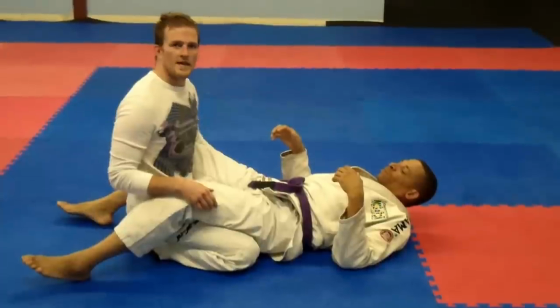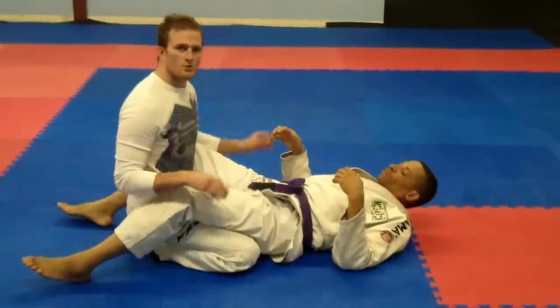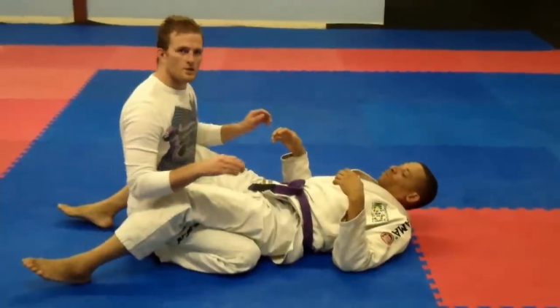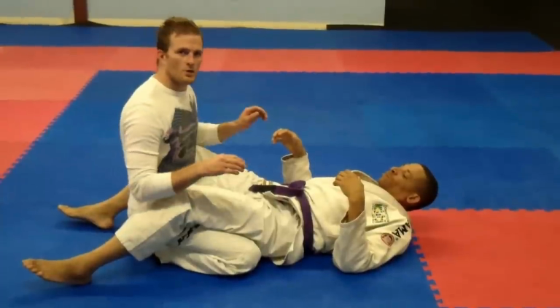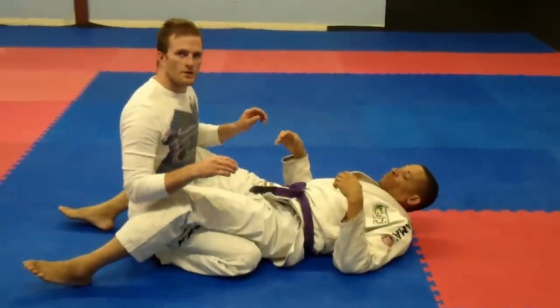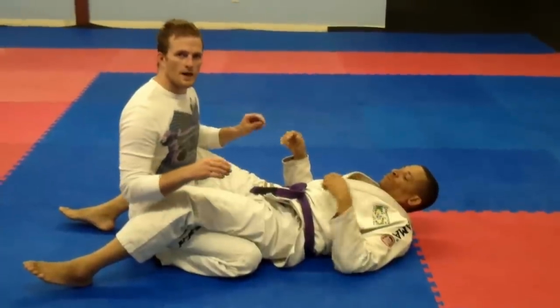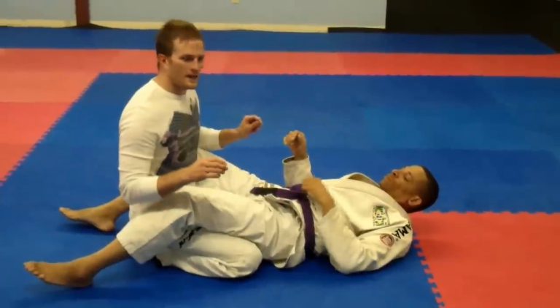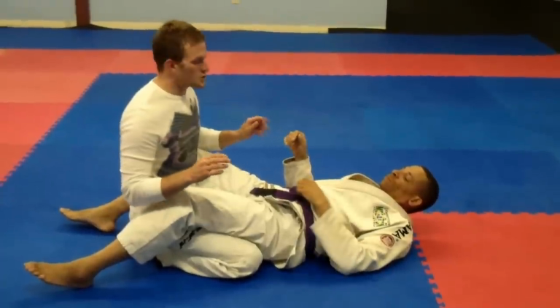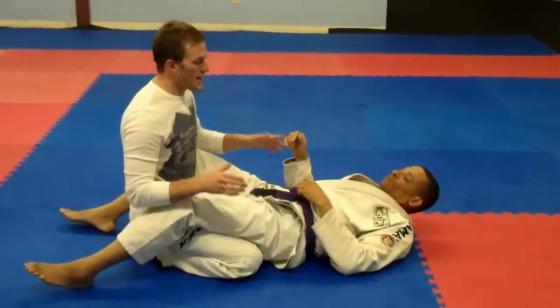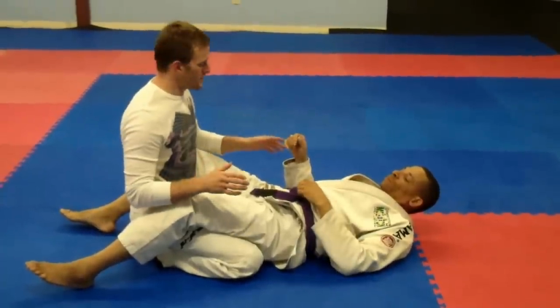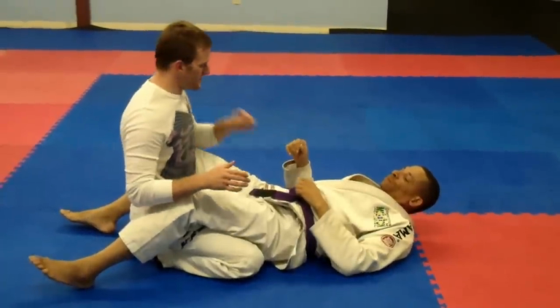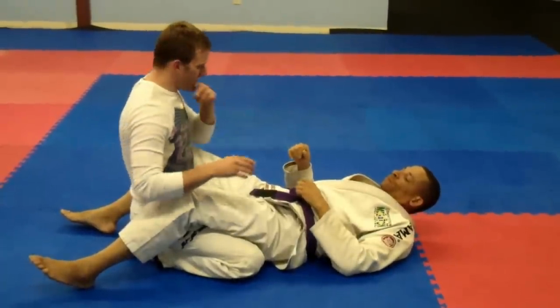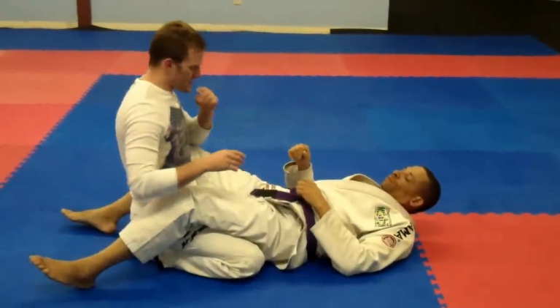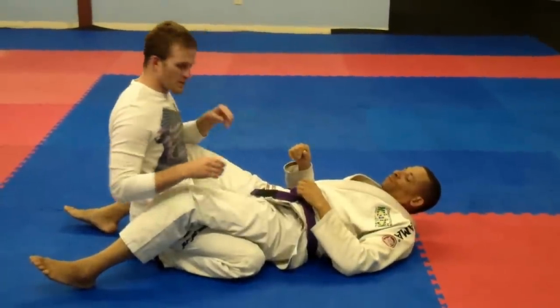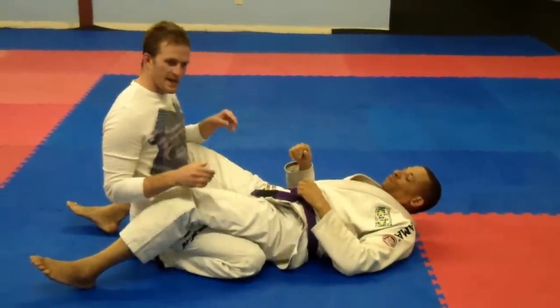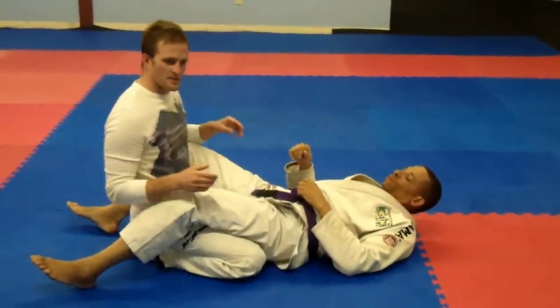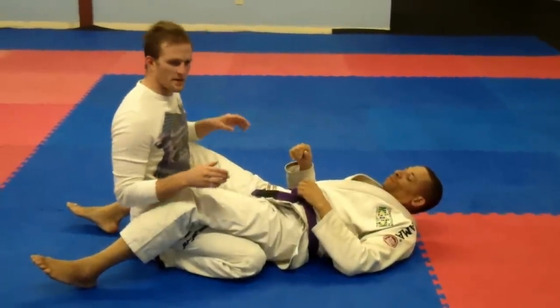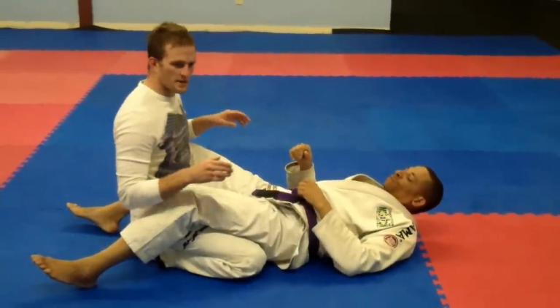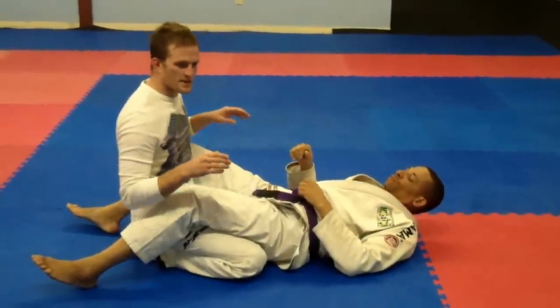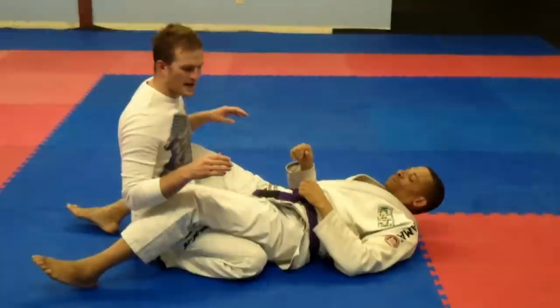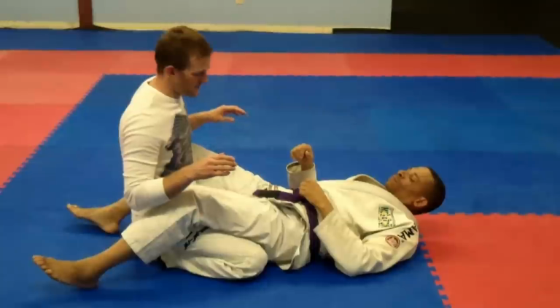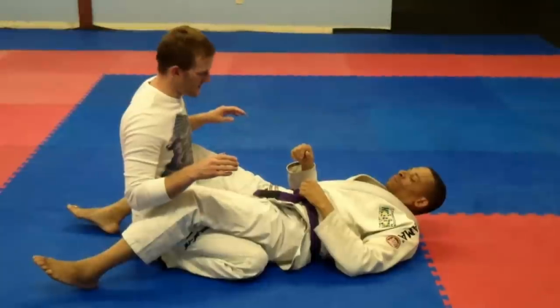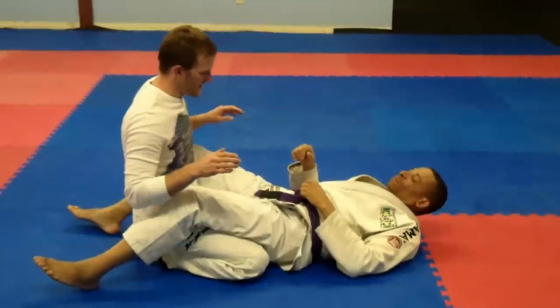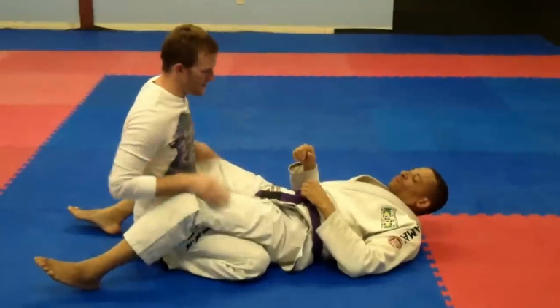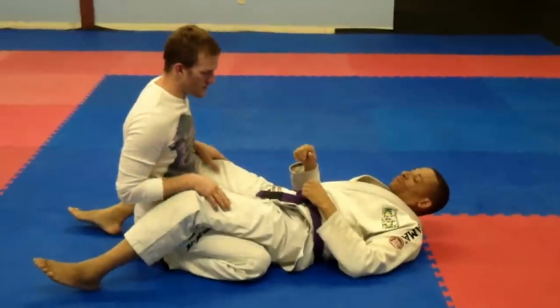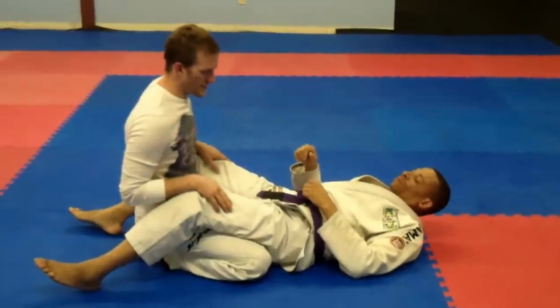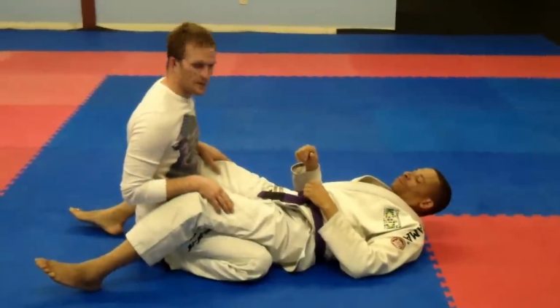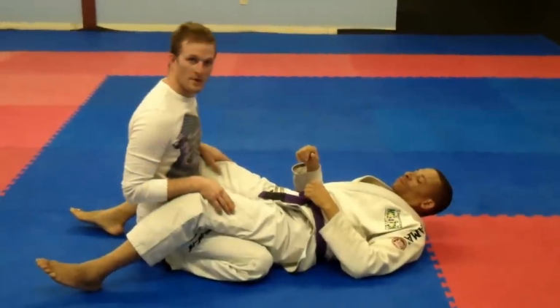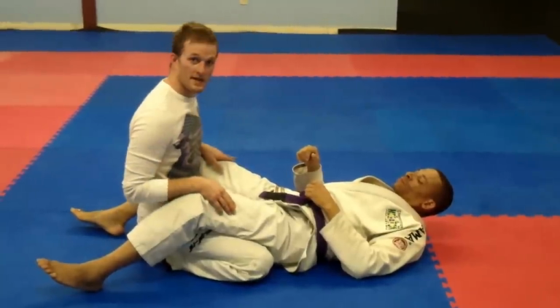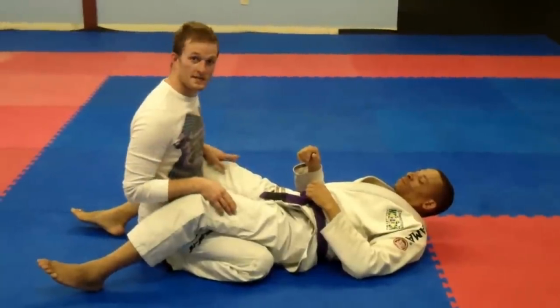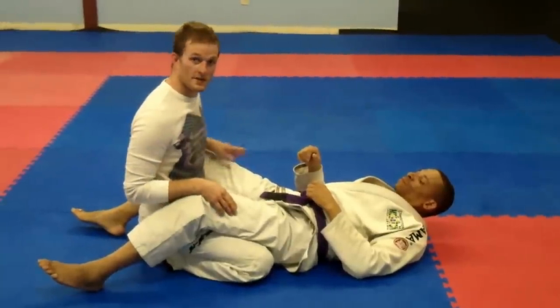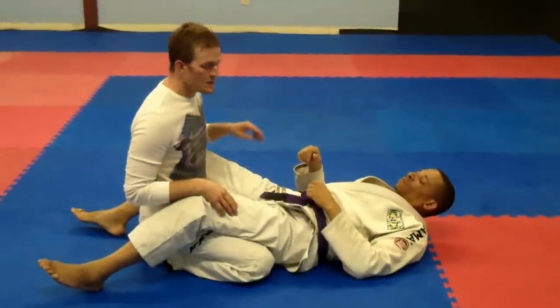Hey guys, we're going to go over triangle defense. Somebody asked me about this on the website on MMA.TV.